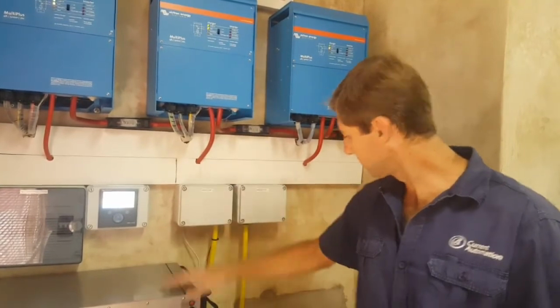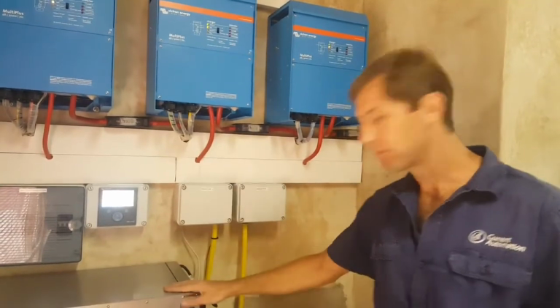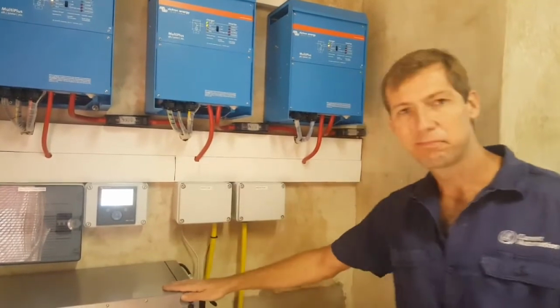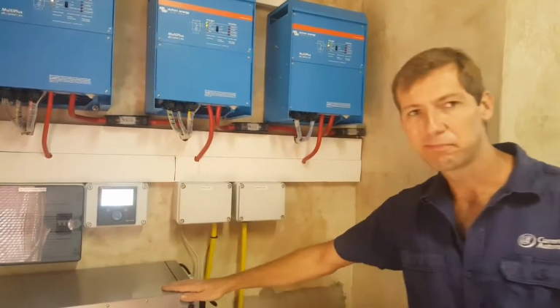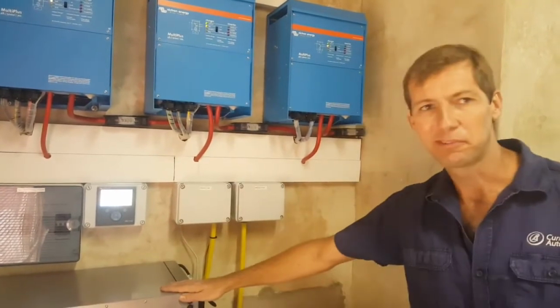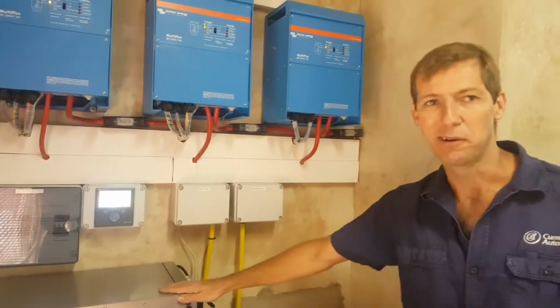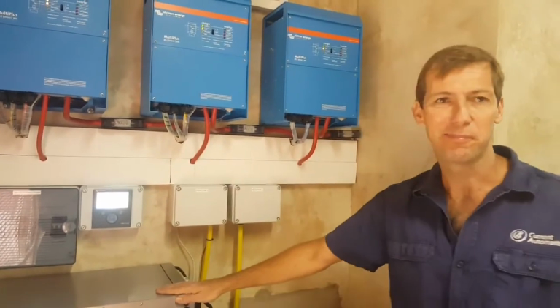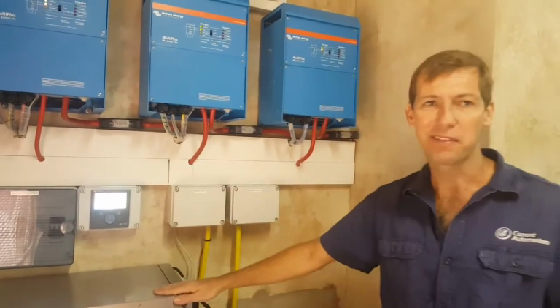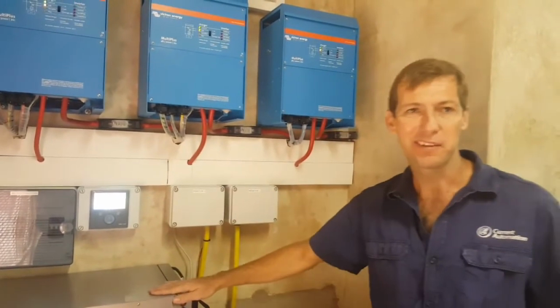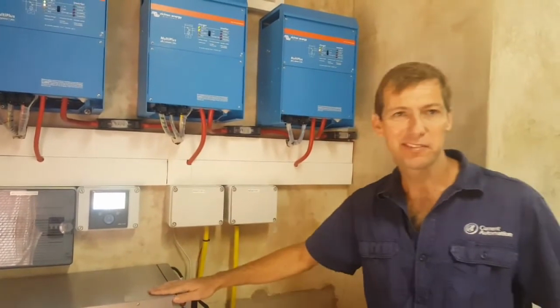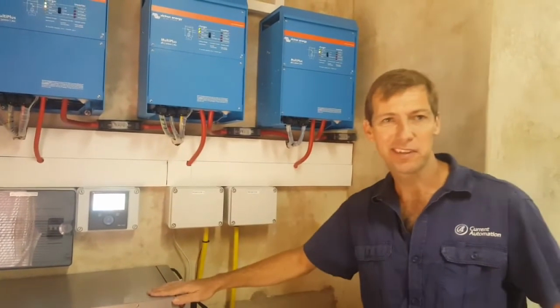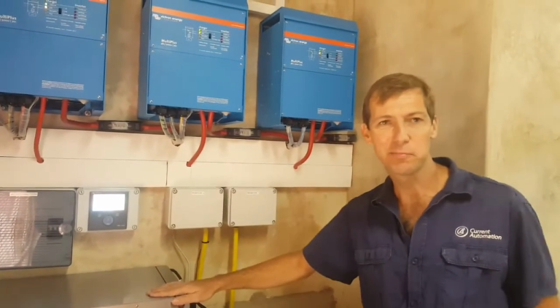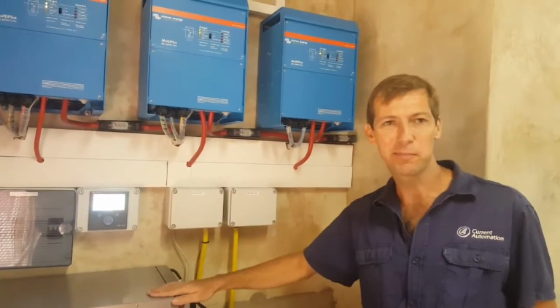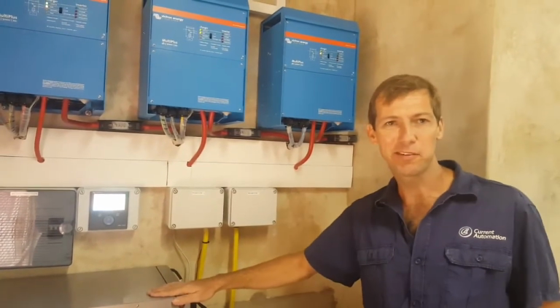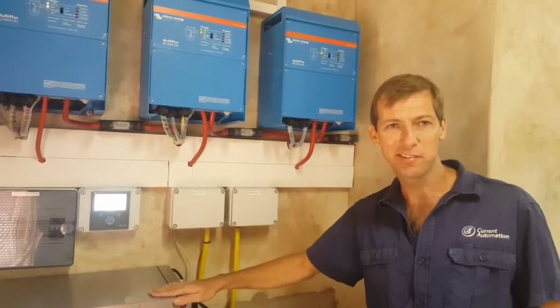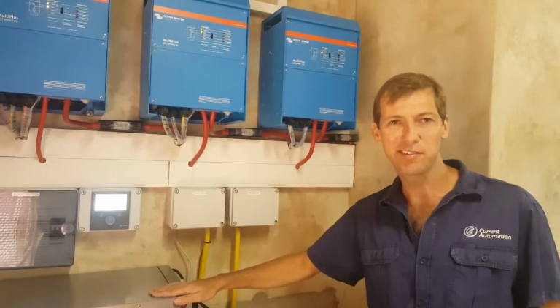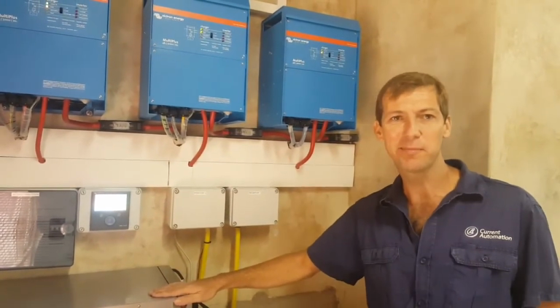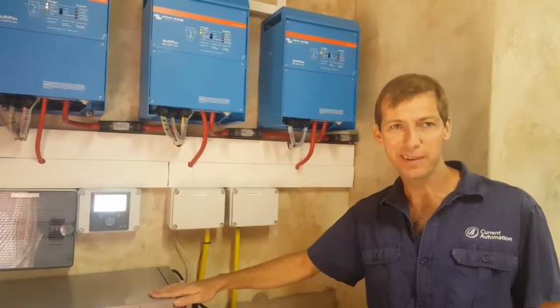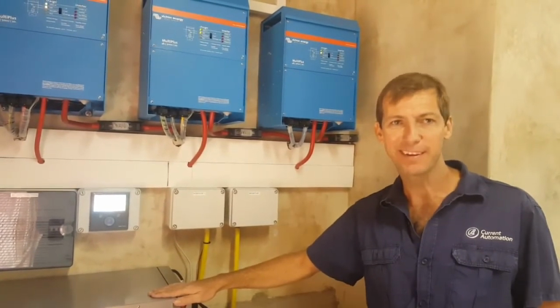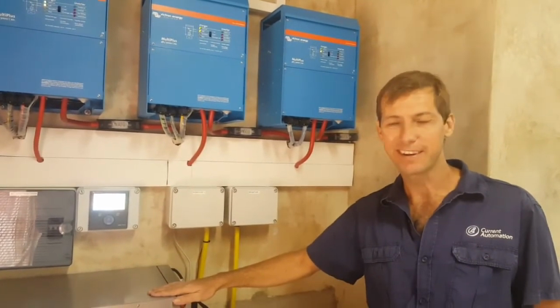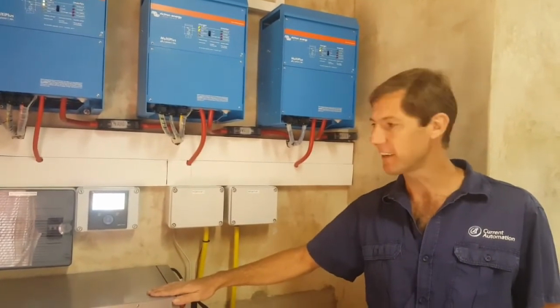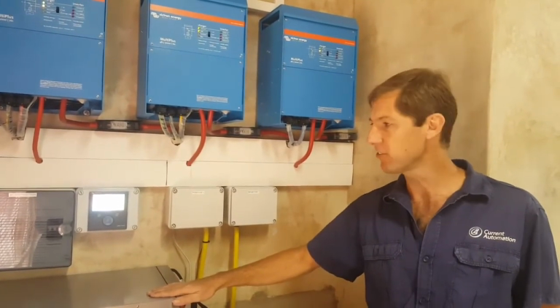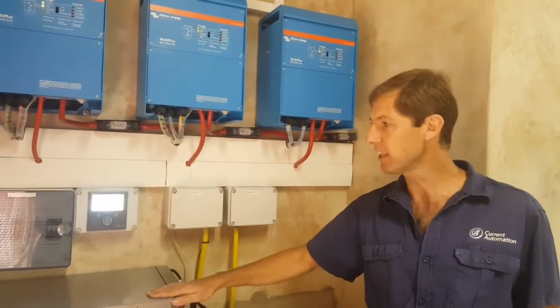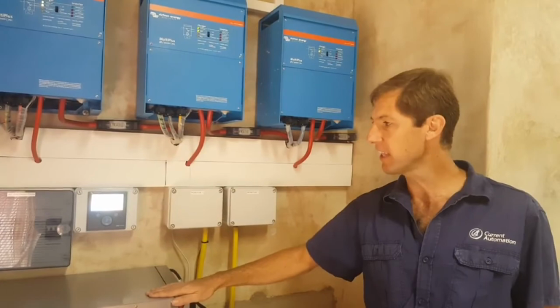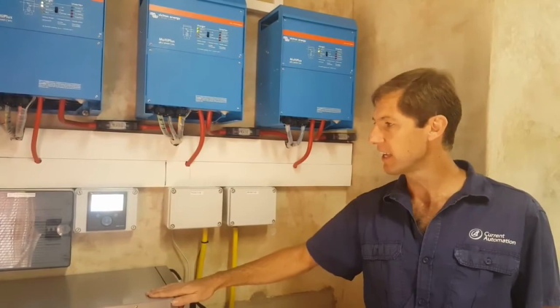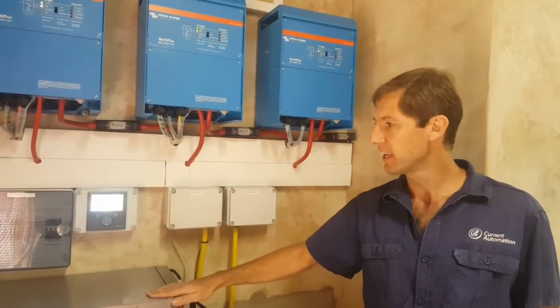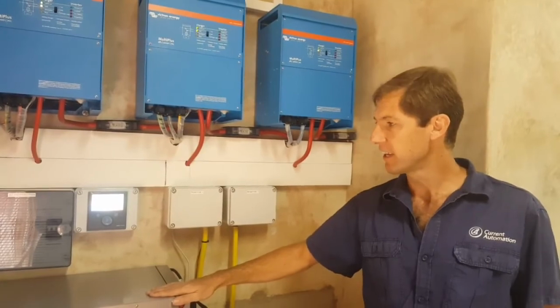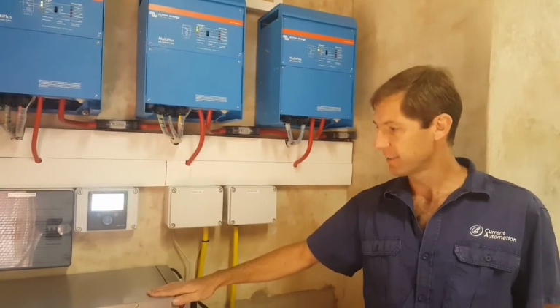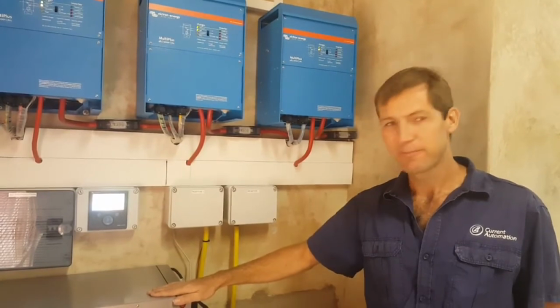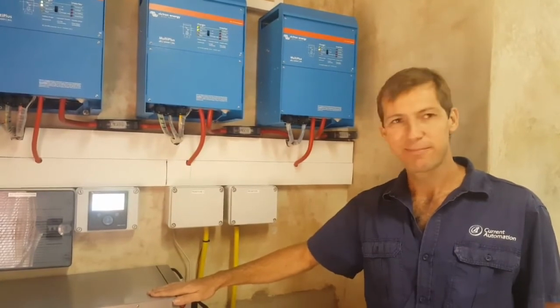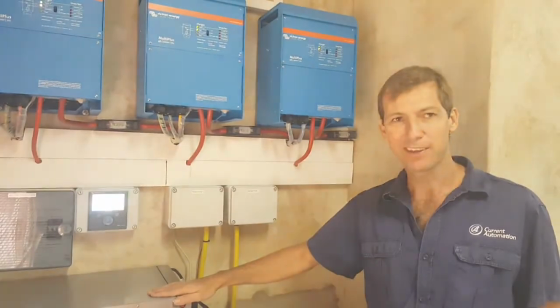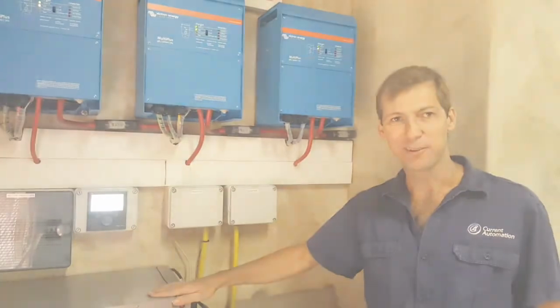That's pretty much the system in a nutshell. Thank you.